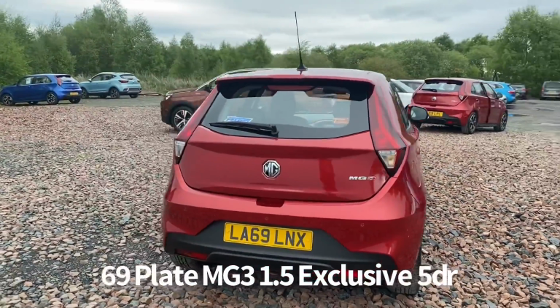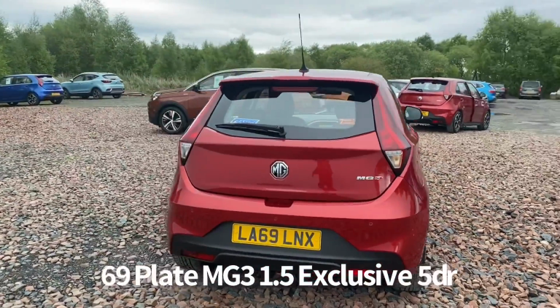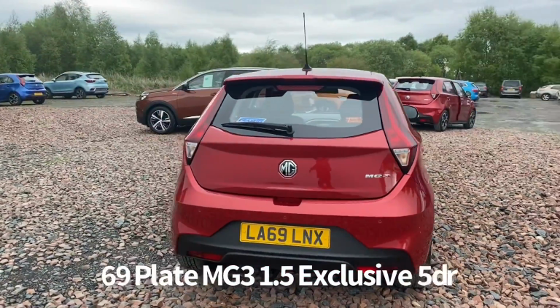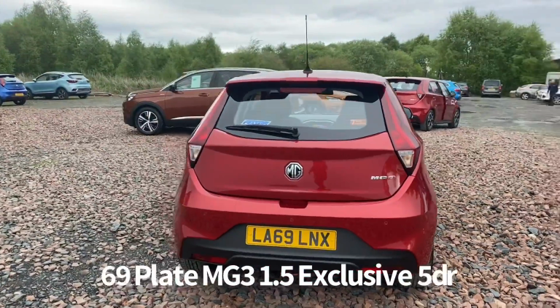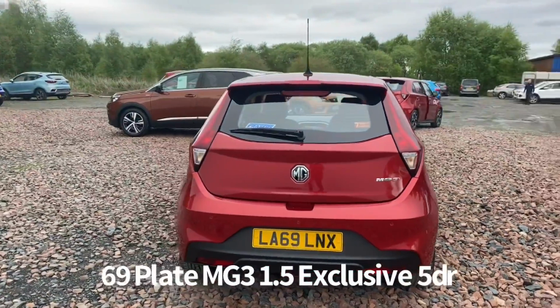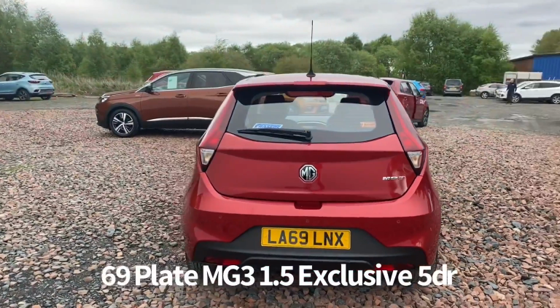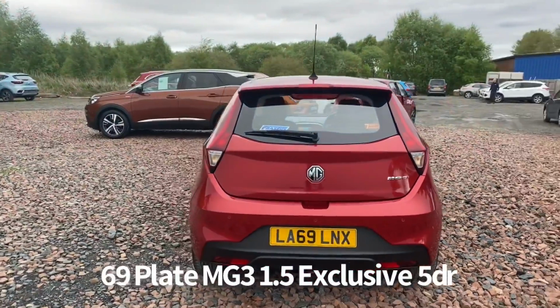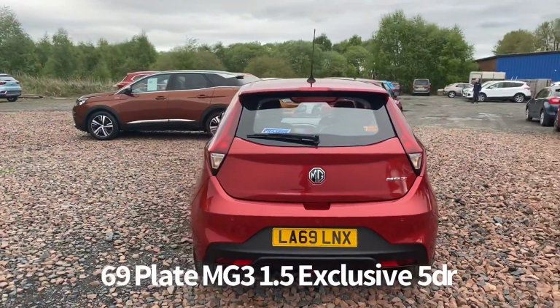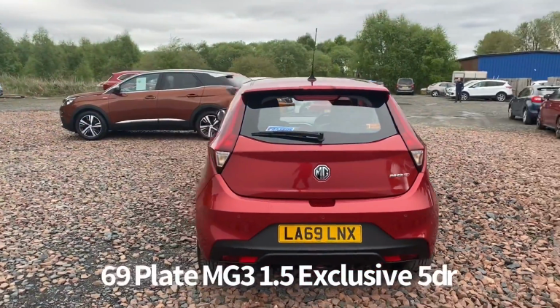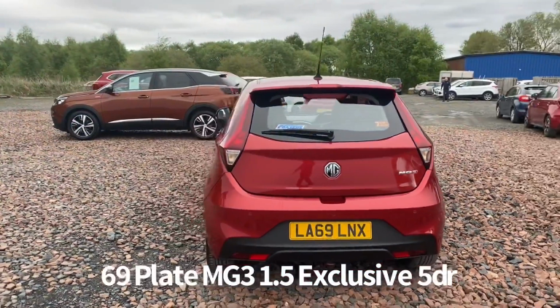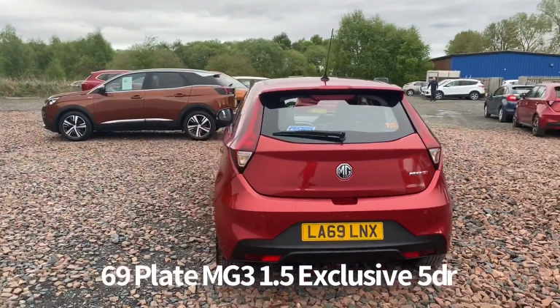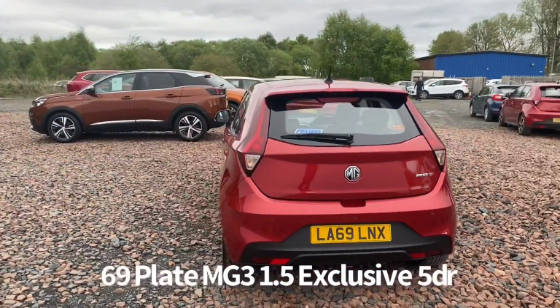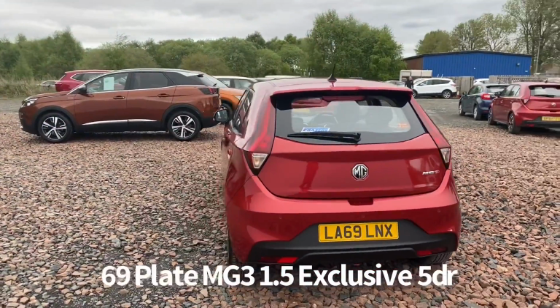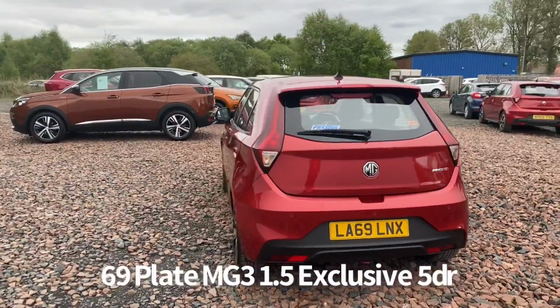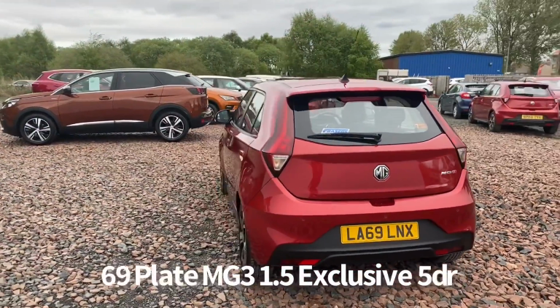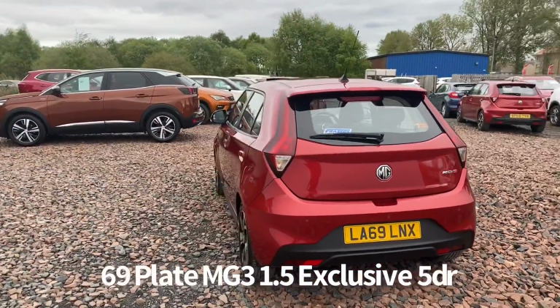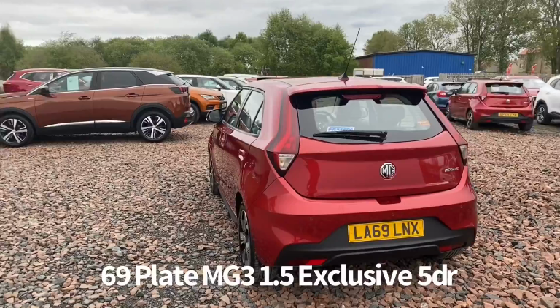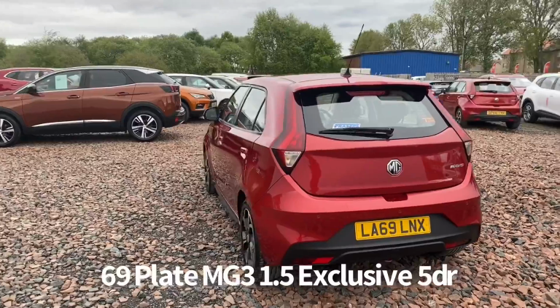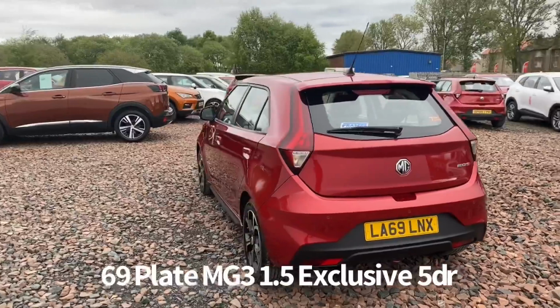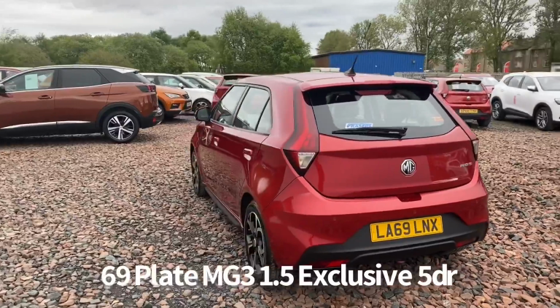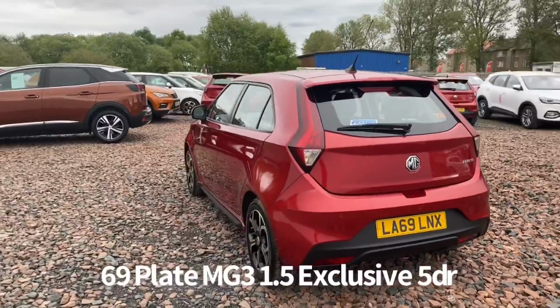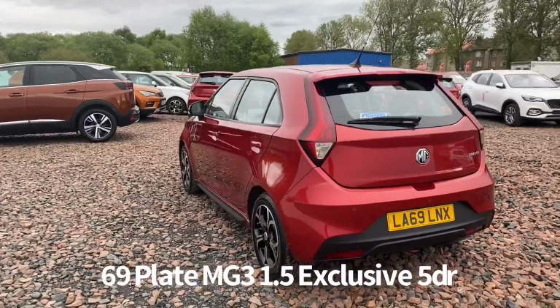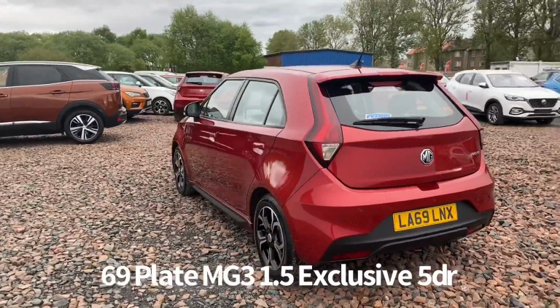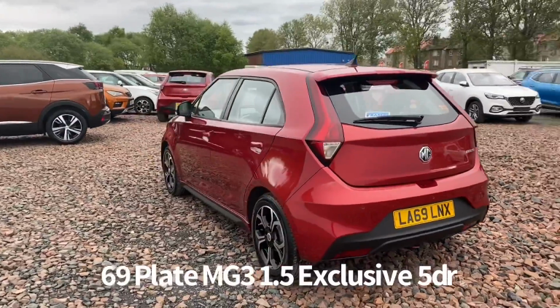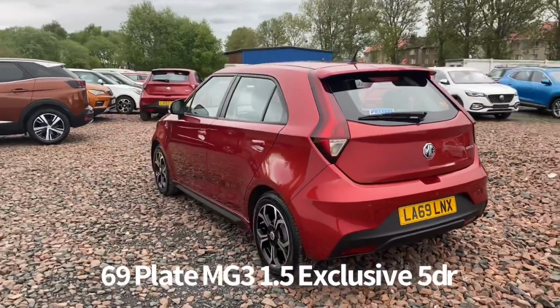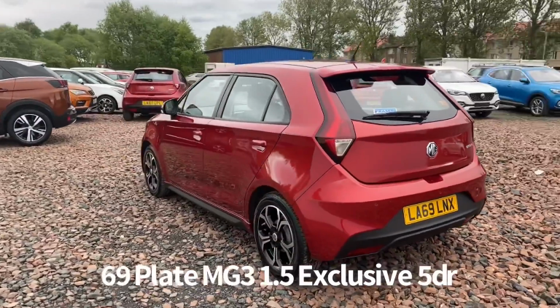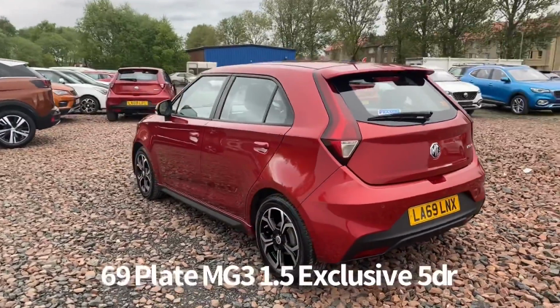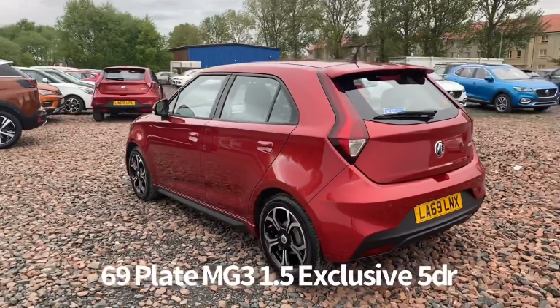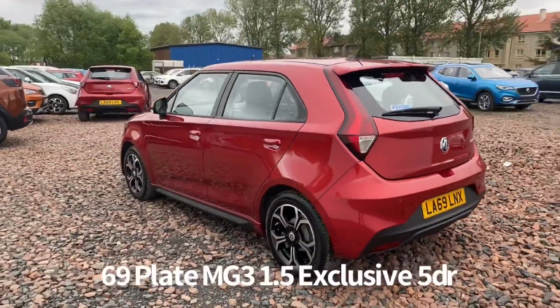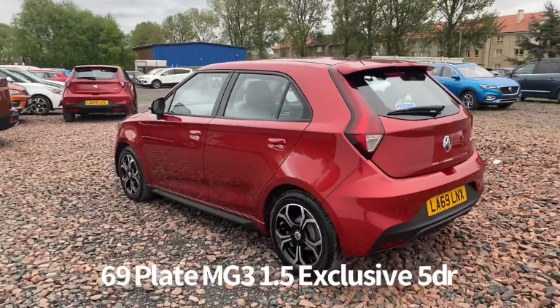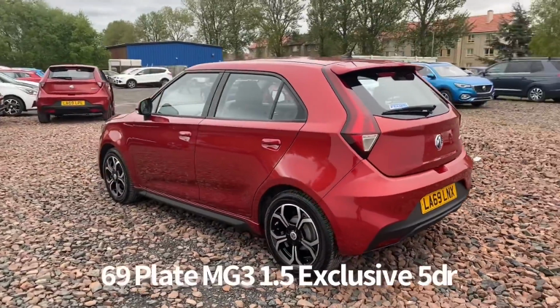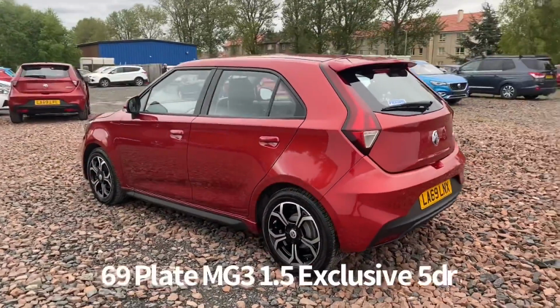This is a car that we source directly from MG Motor UK, therefore it has a balance of the MG 780,000 miles warranty.